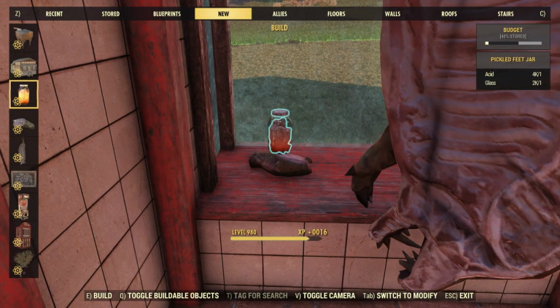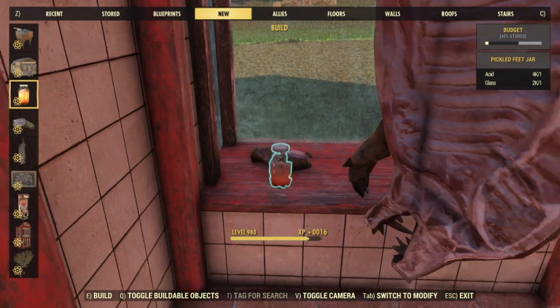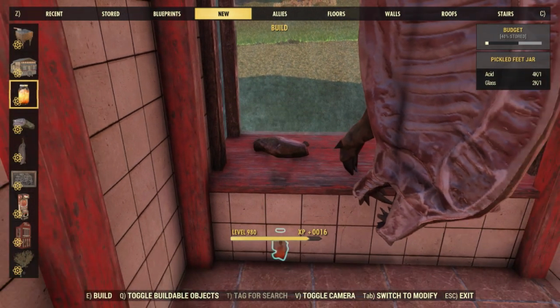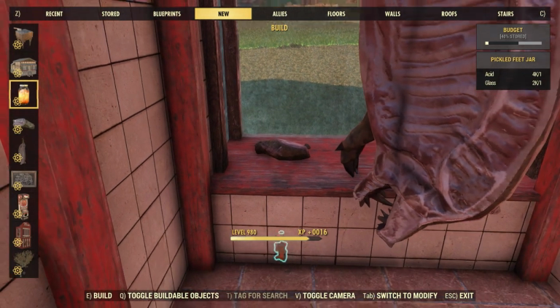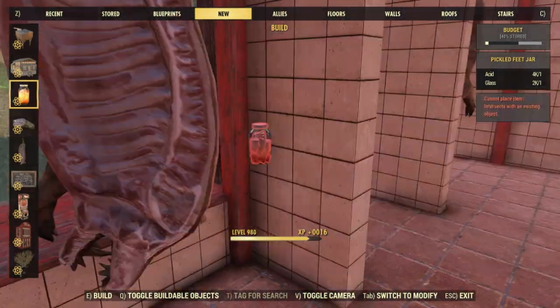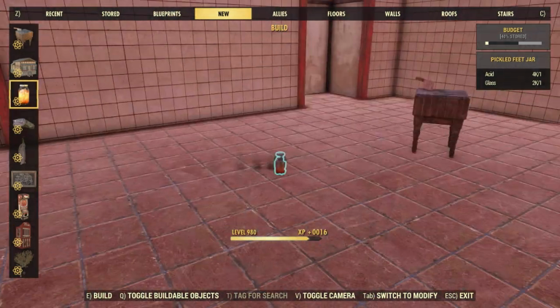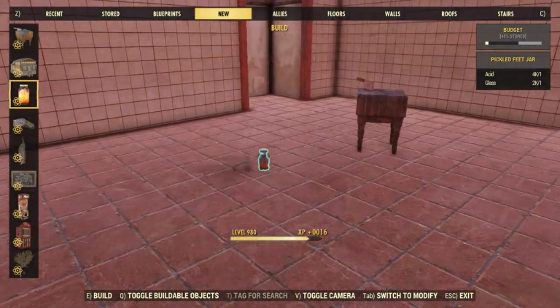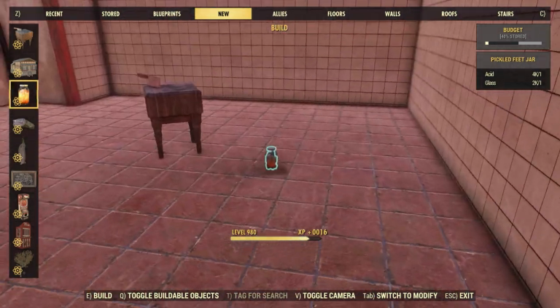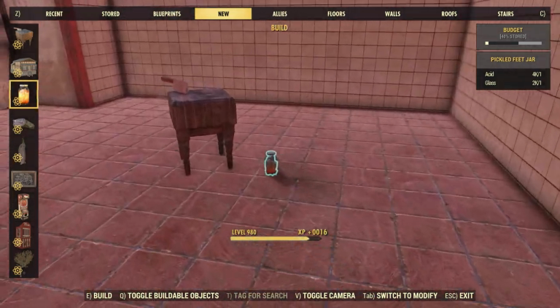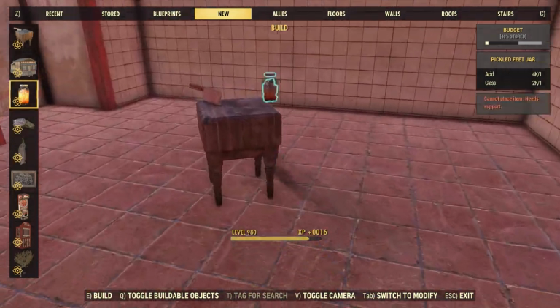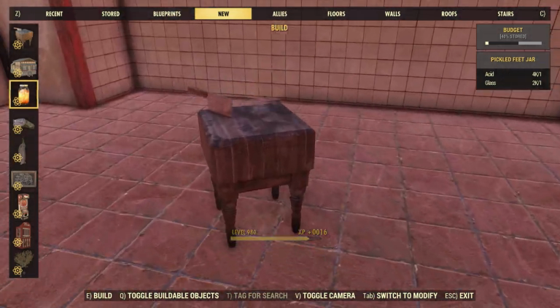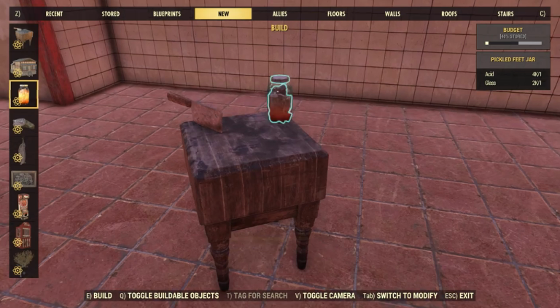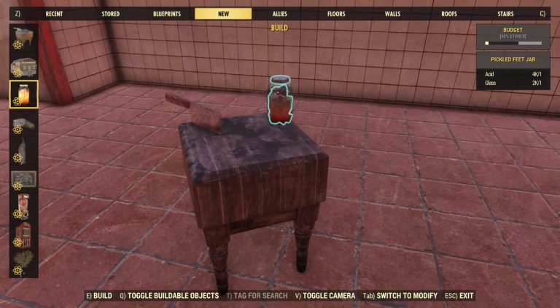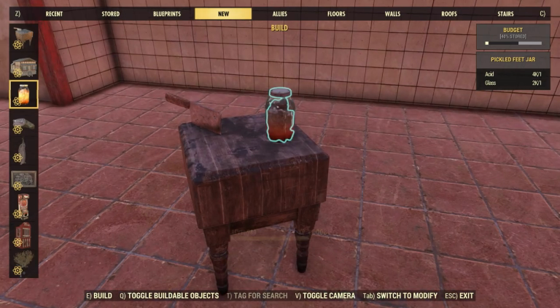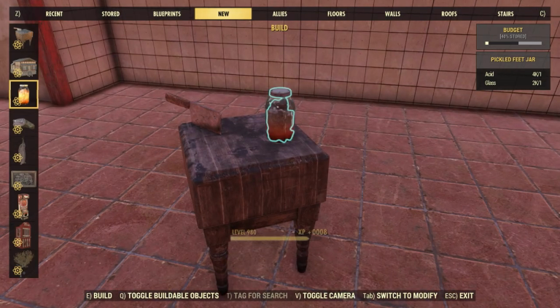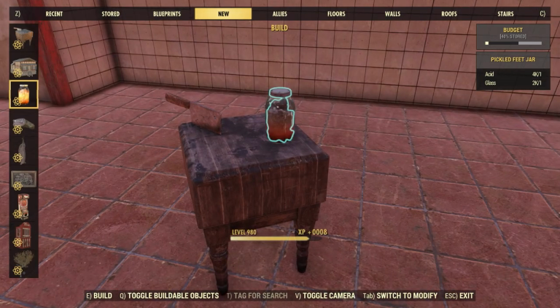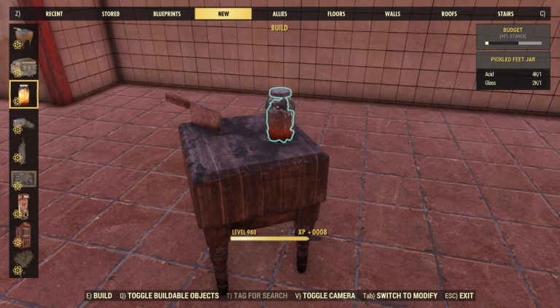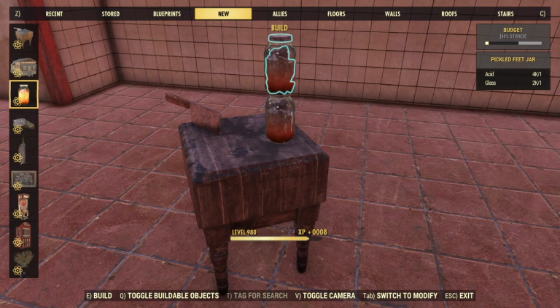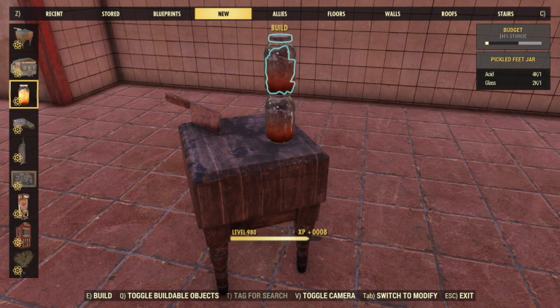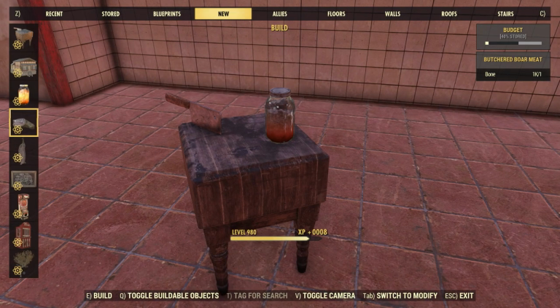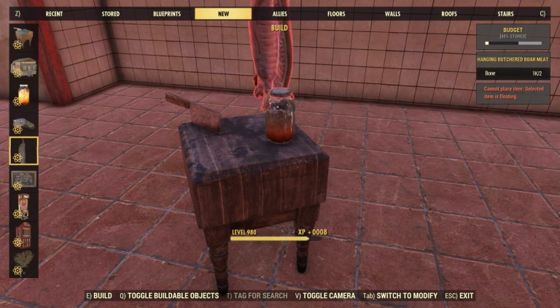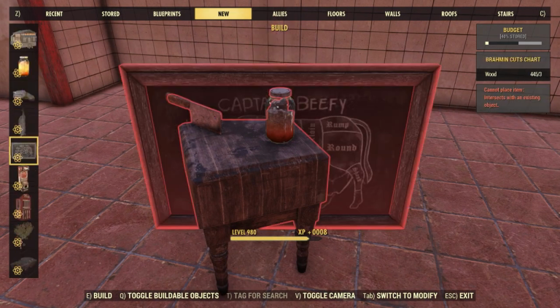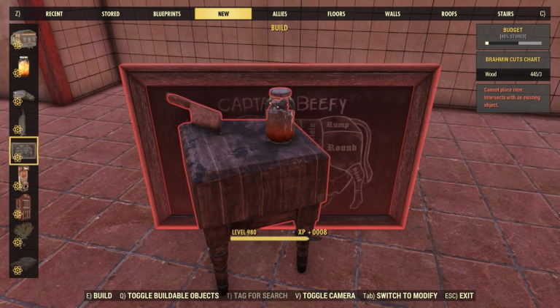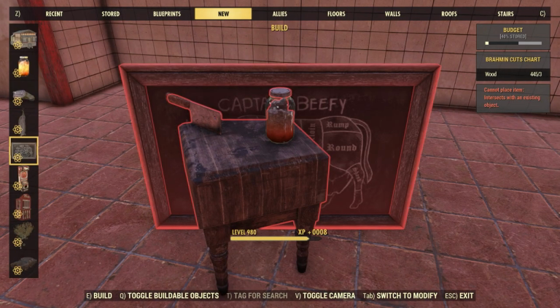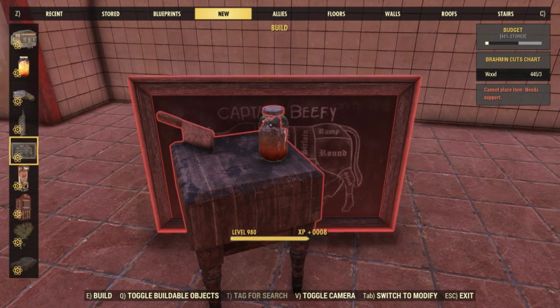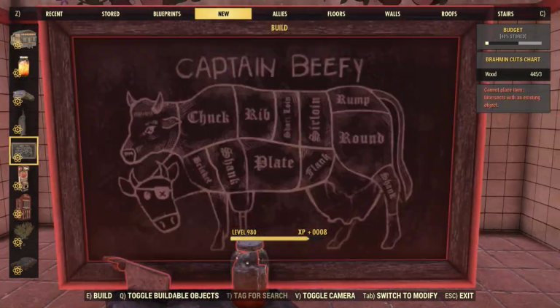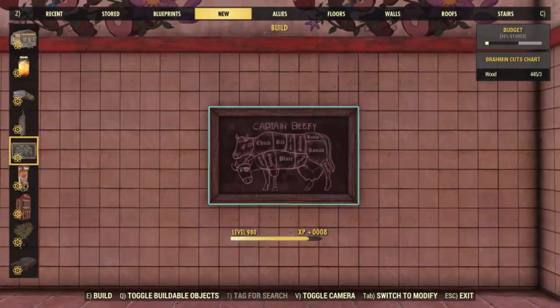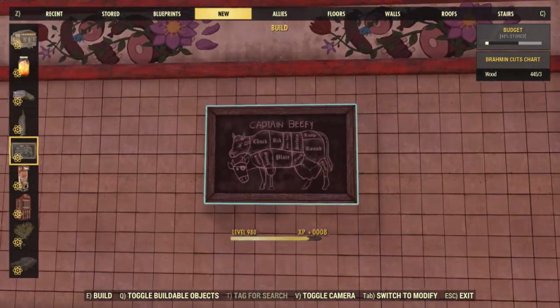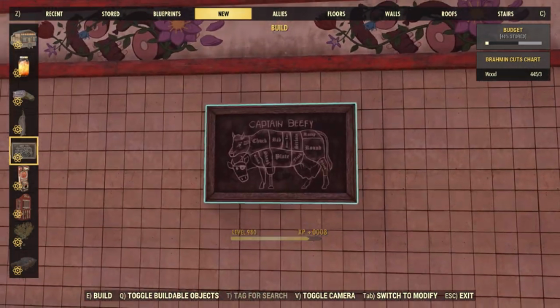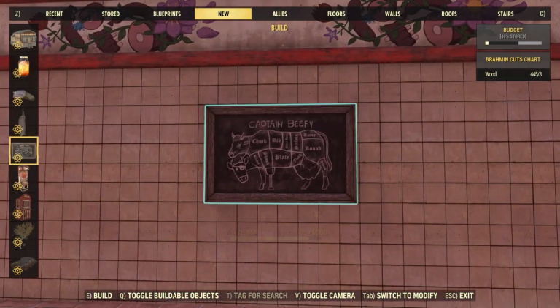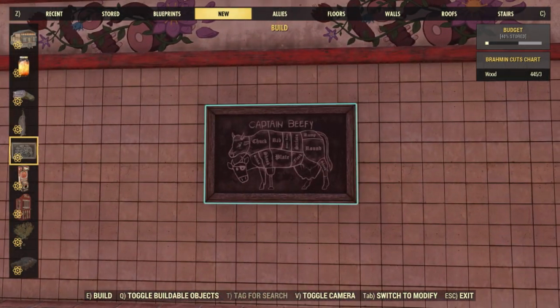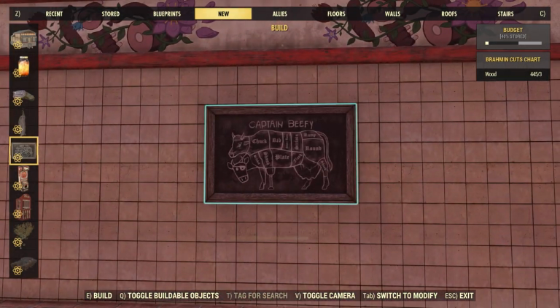We do also have some pickled feet in a jar, and lastly we do also have a cut chart.